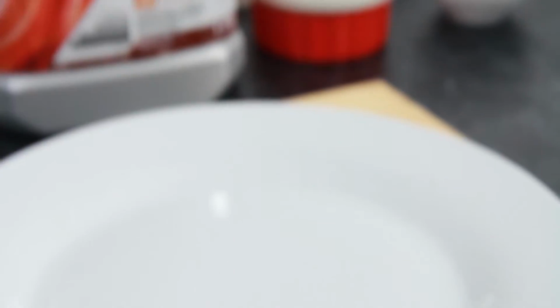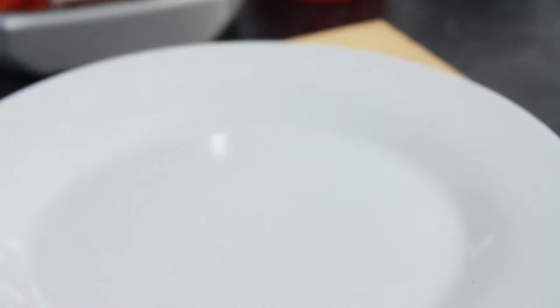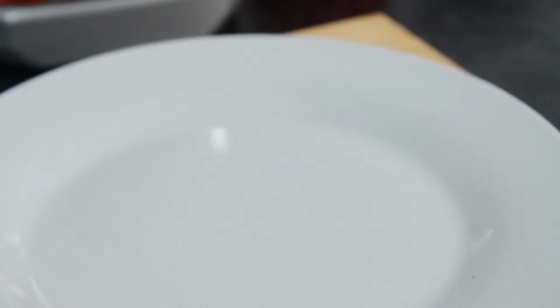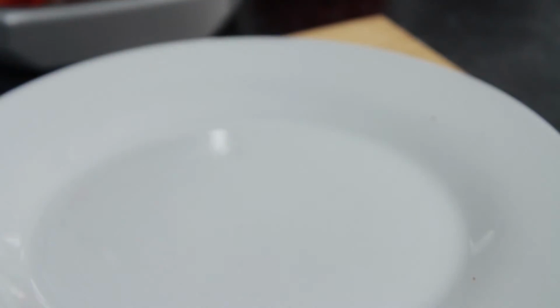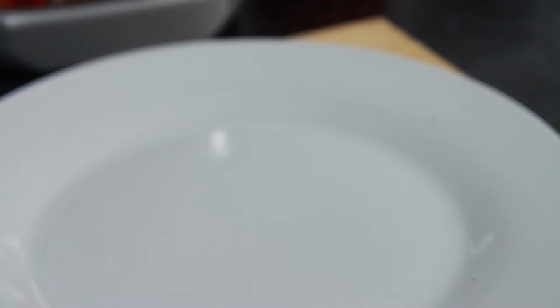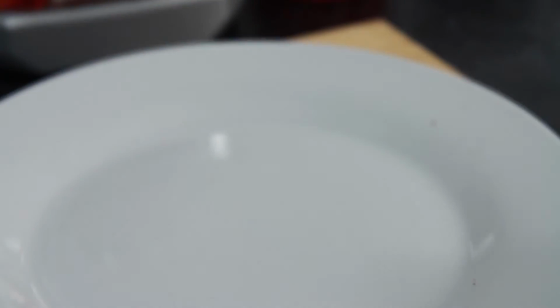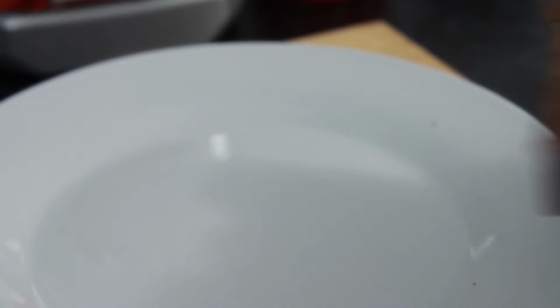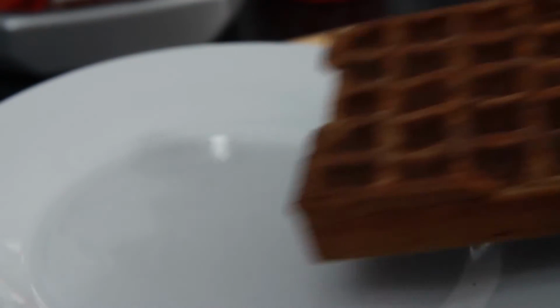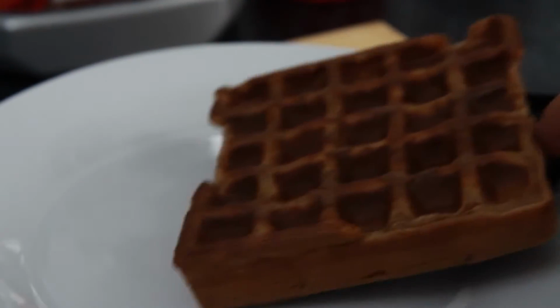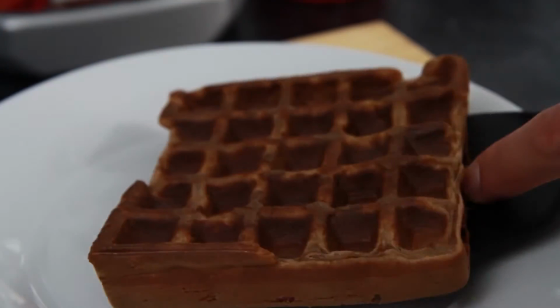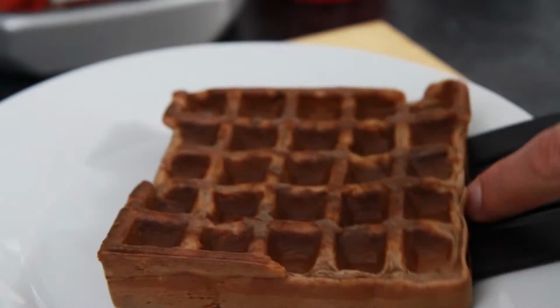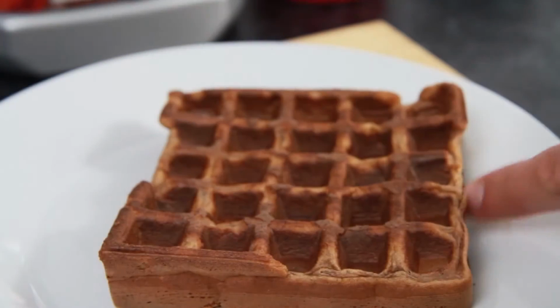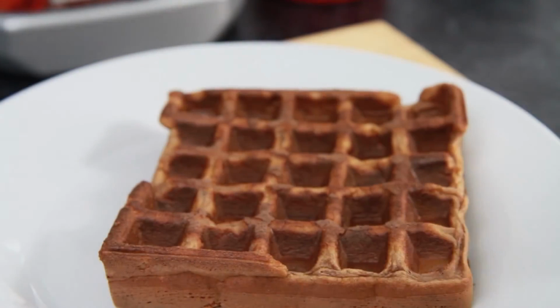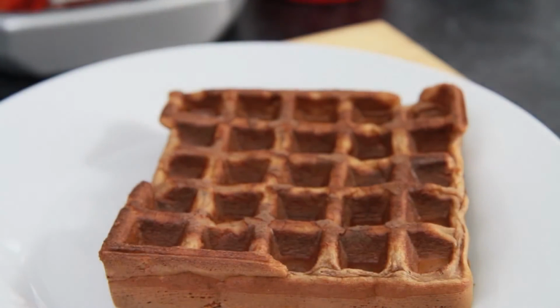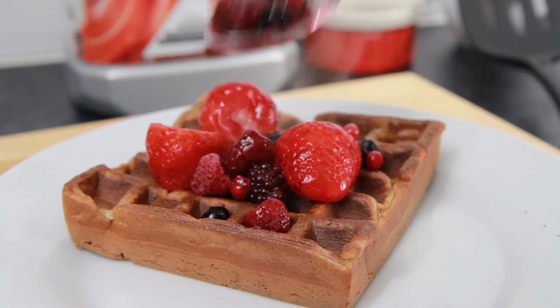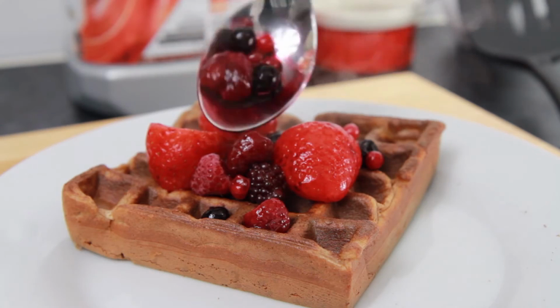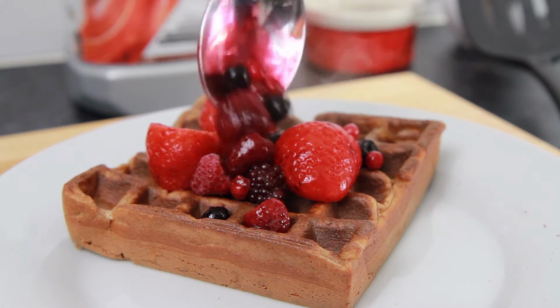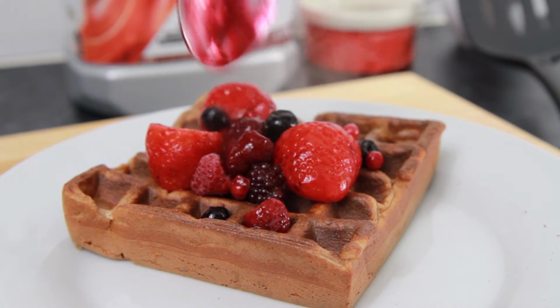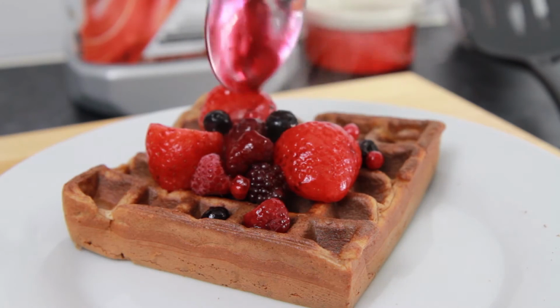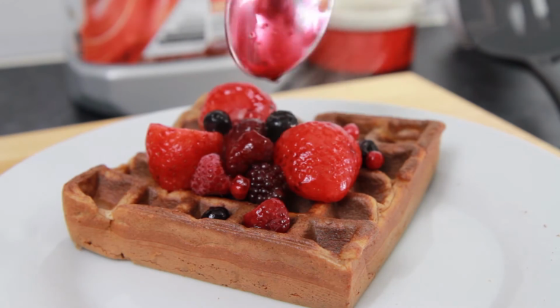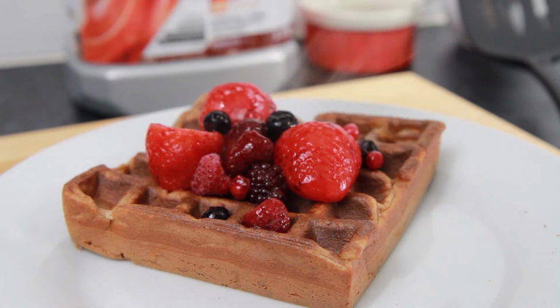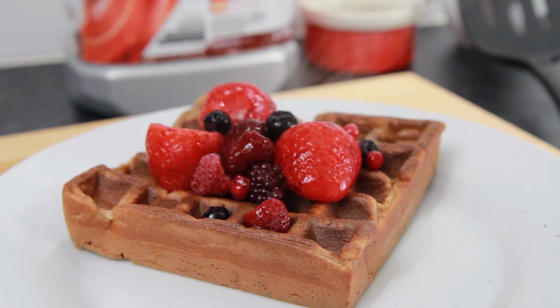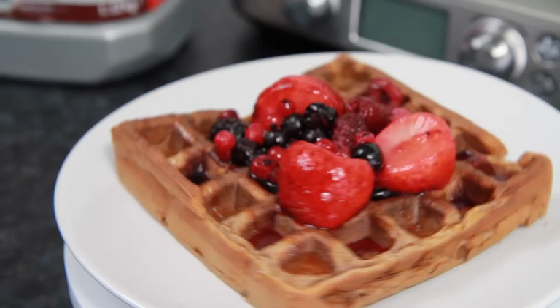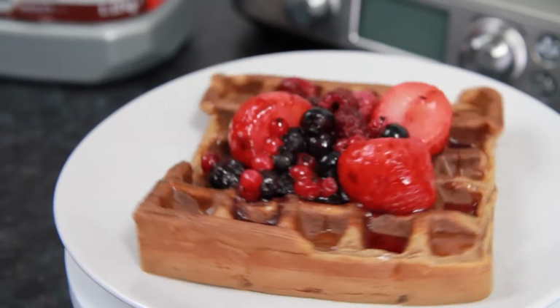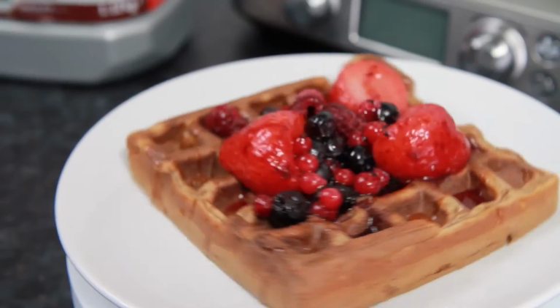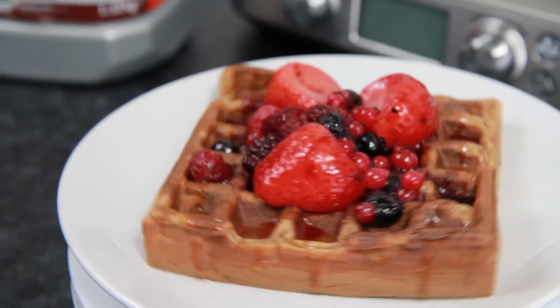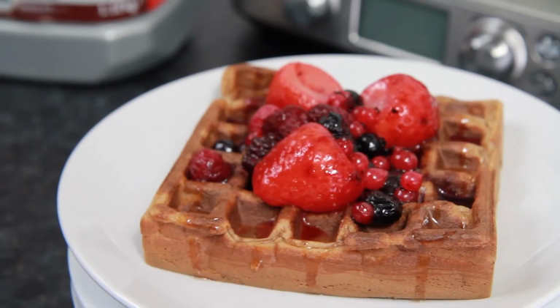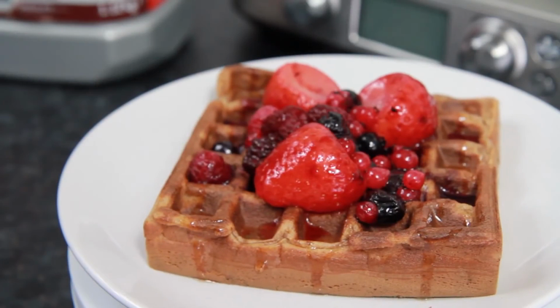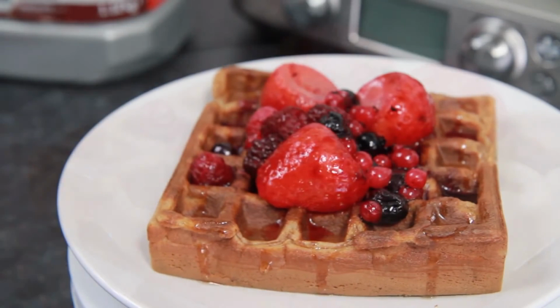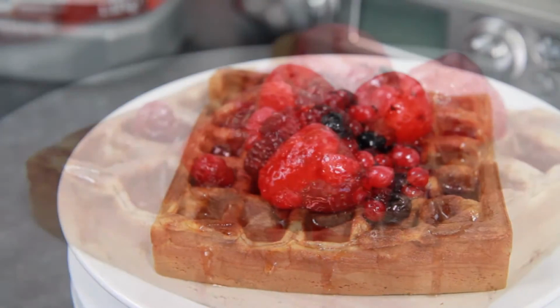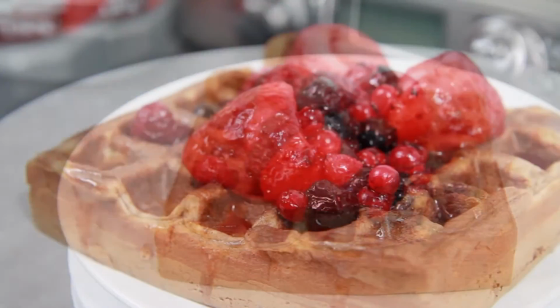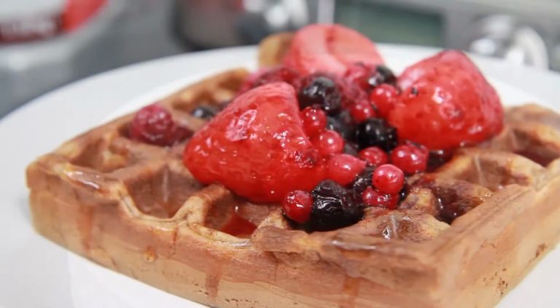There you have it, it's as easy as that to make high protein chocolate waffles. Add a bit of sweetness by topping it off with some heated summer fruits.